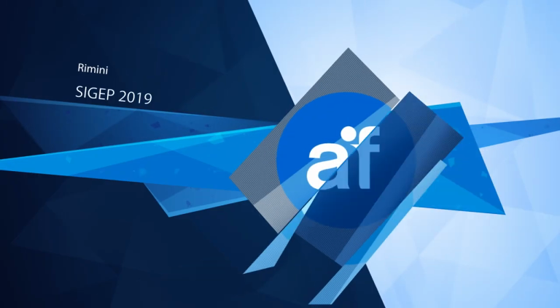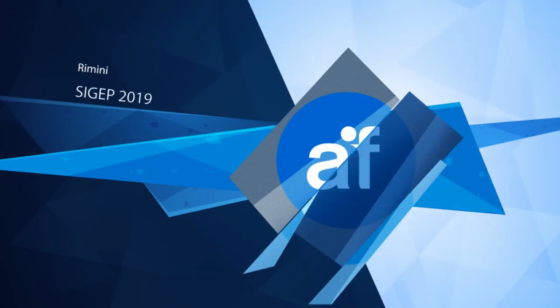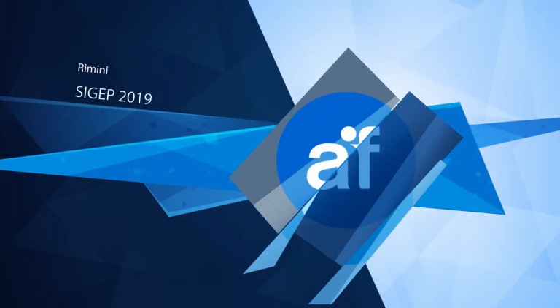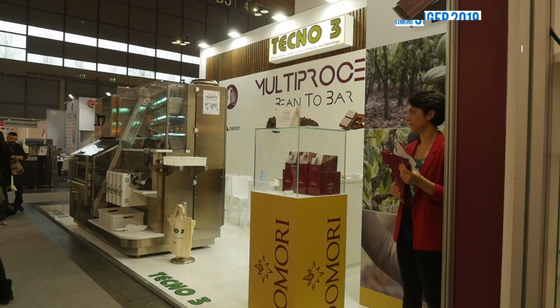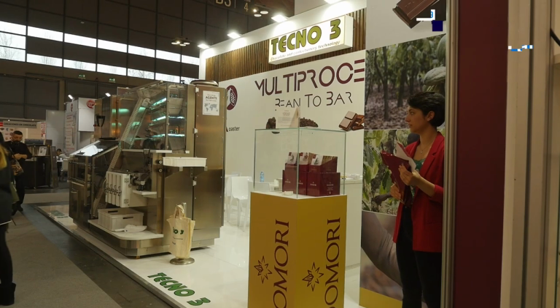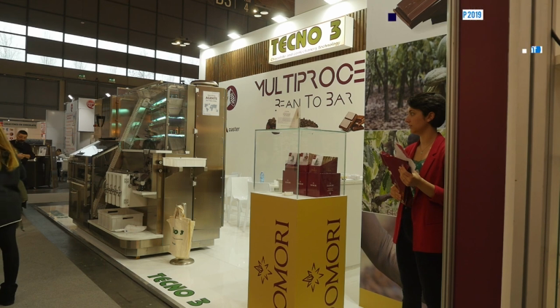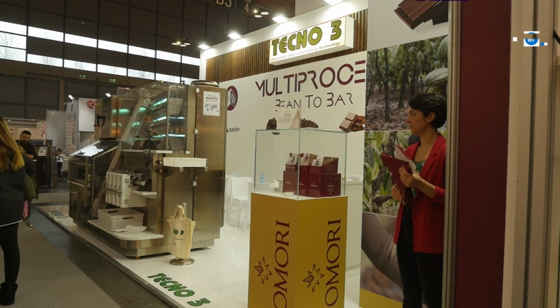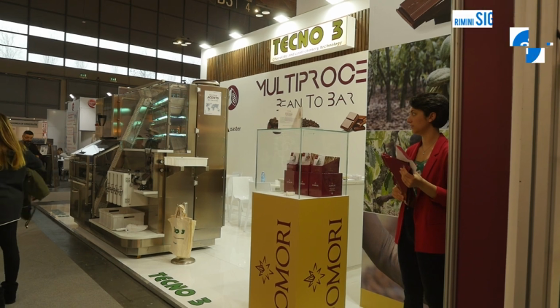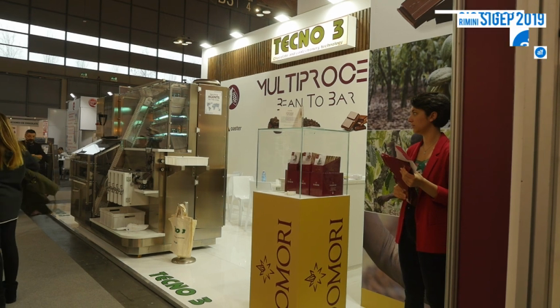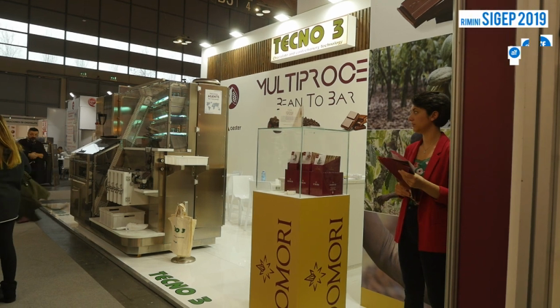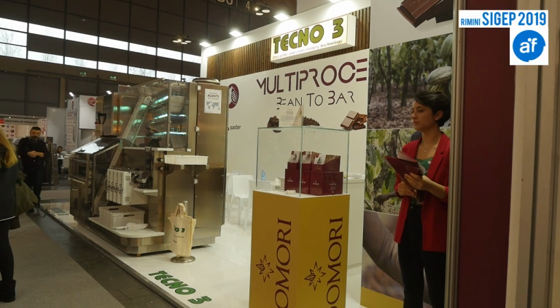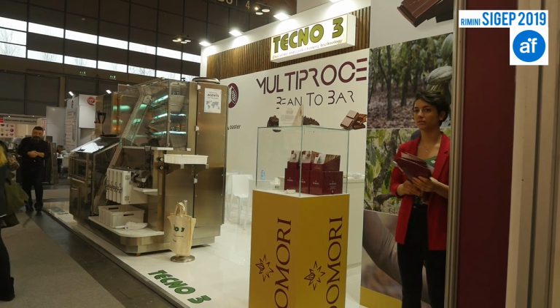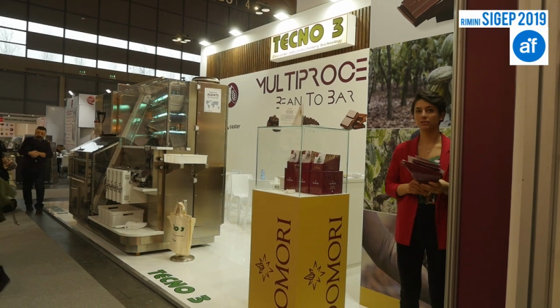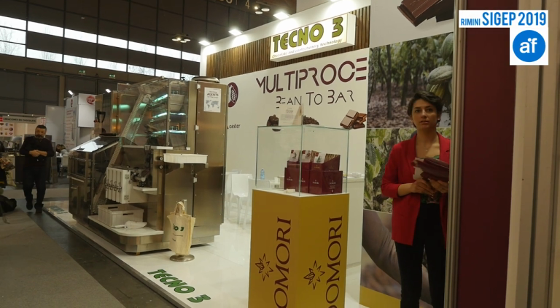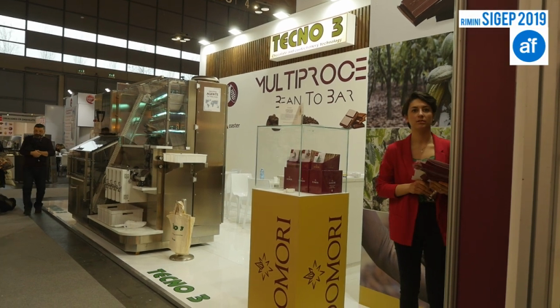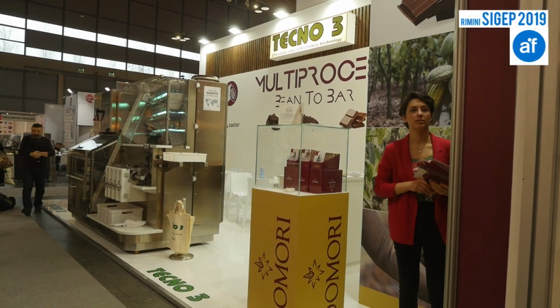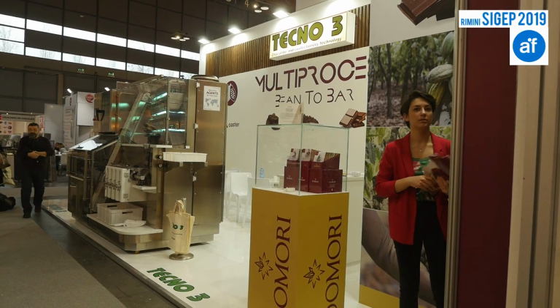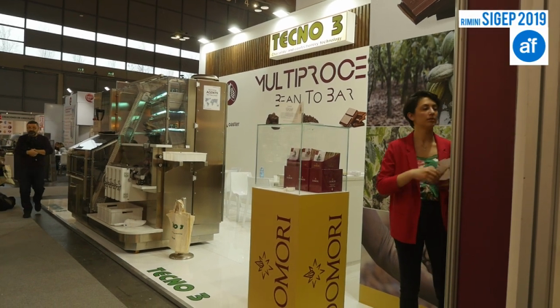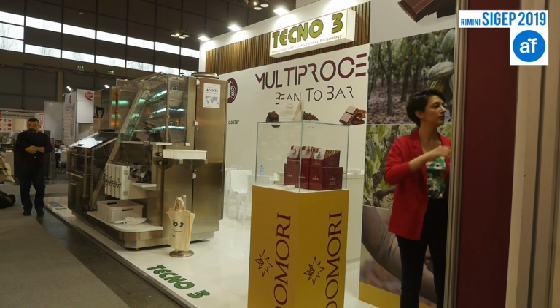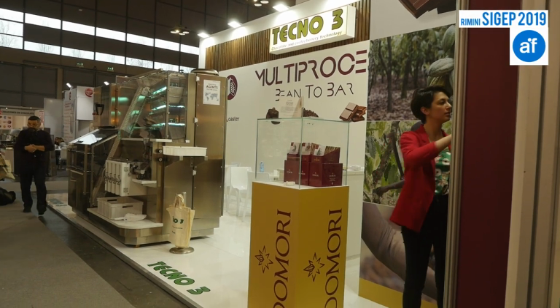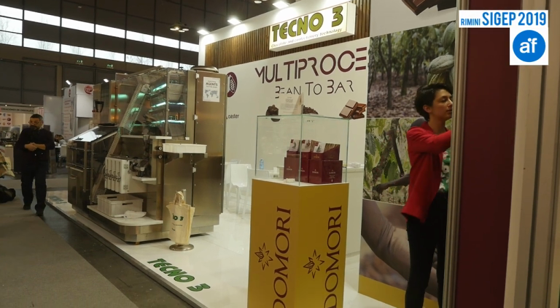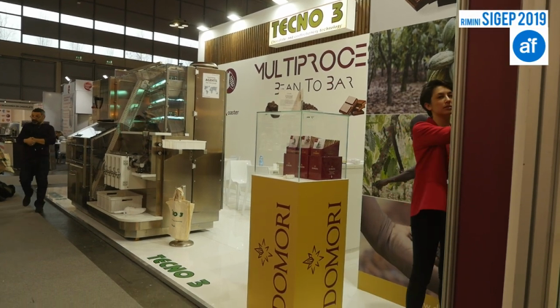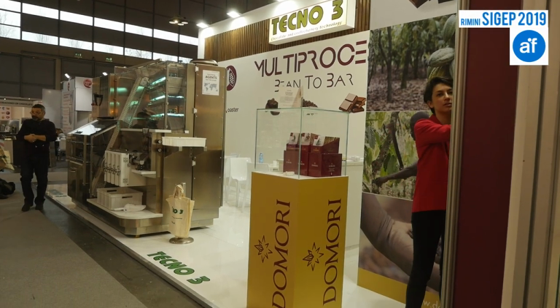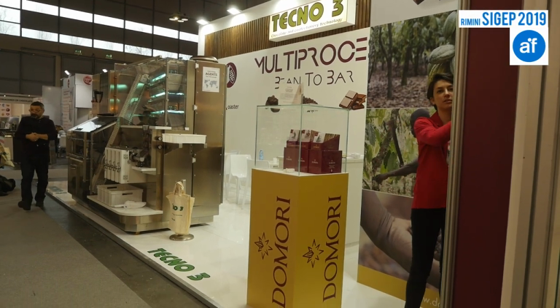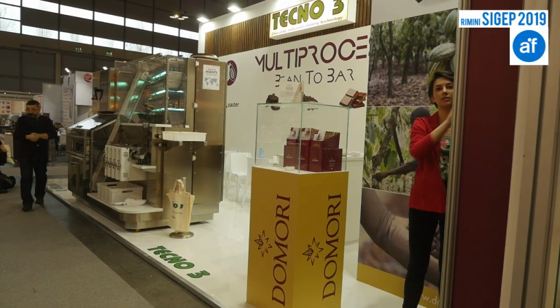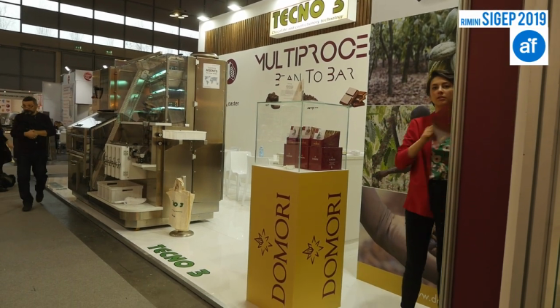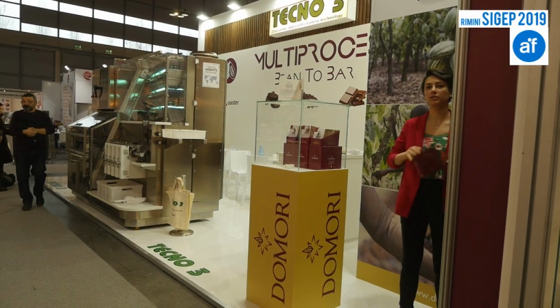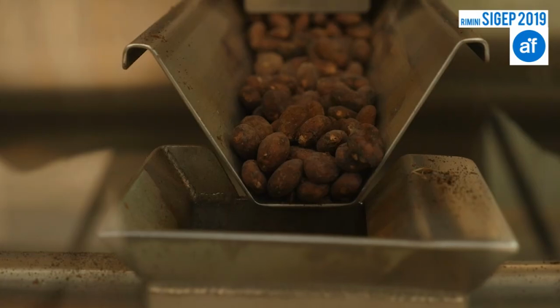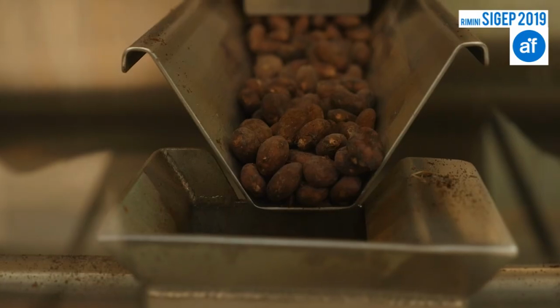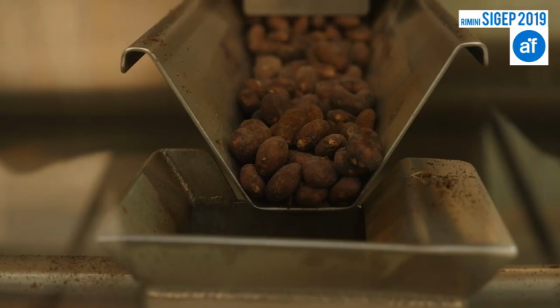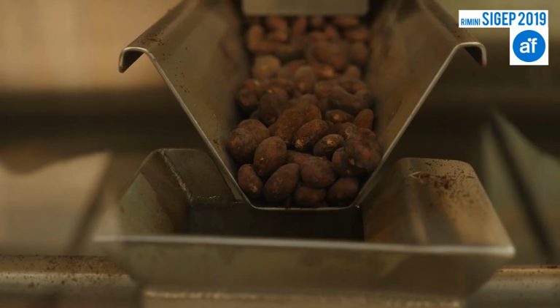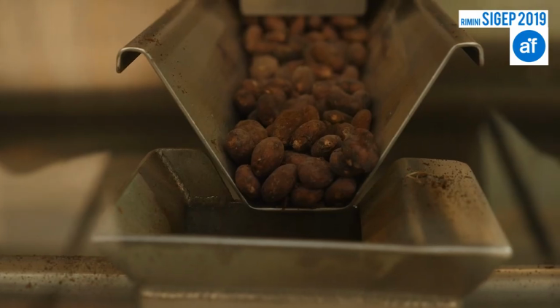At CGEF 2019, we are here with Gerd Desmetter of Tecno3.